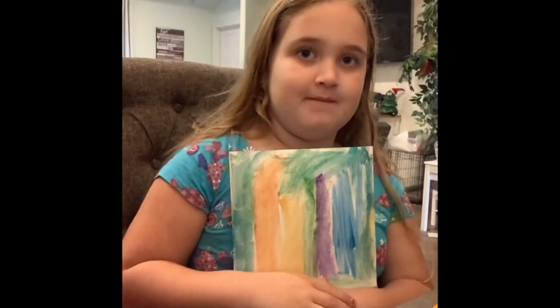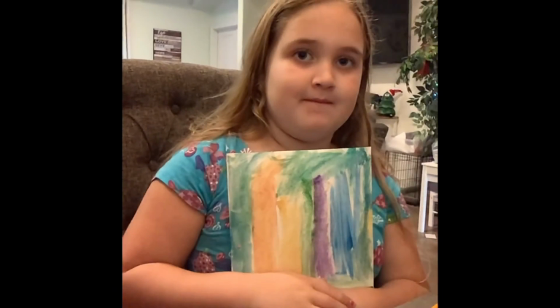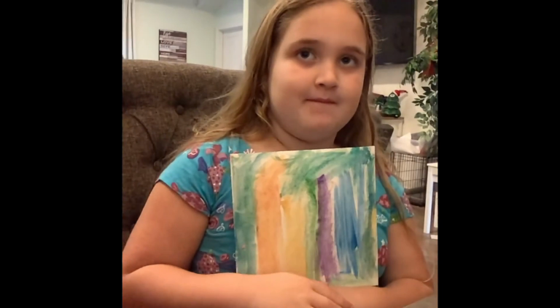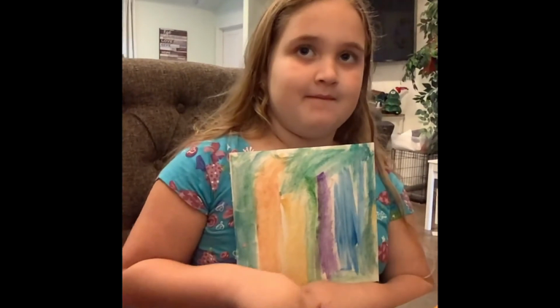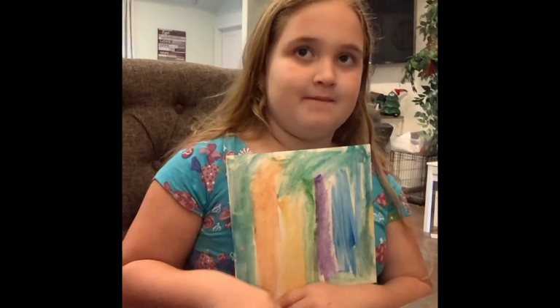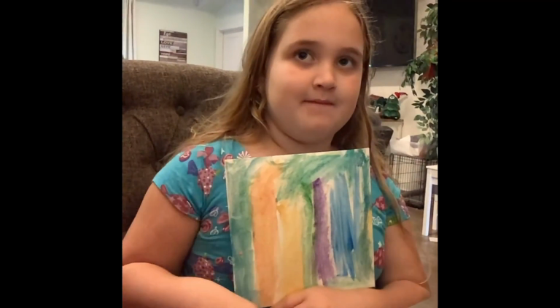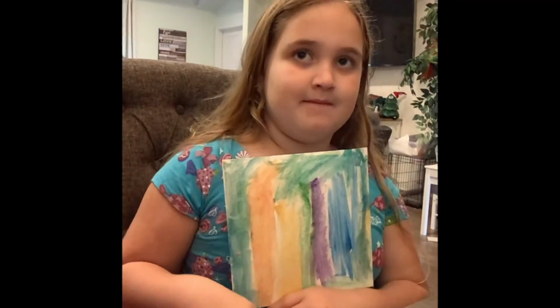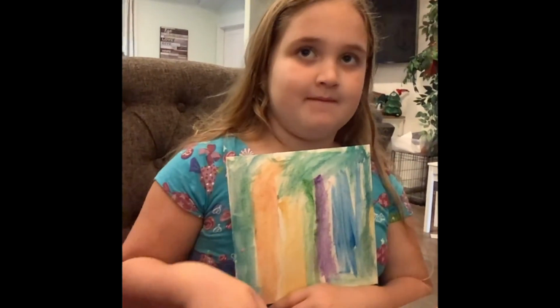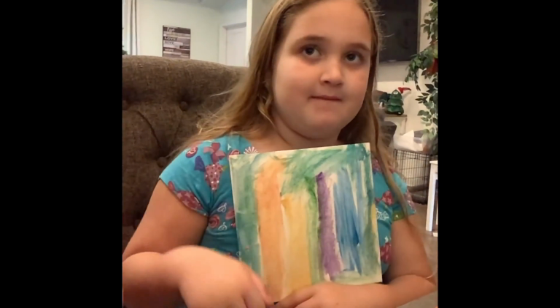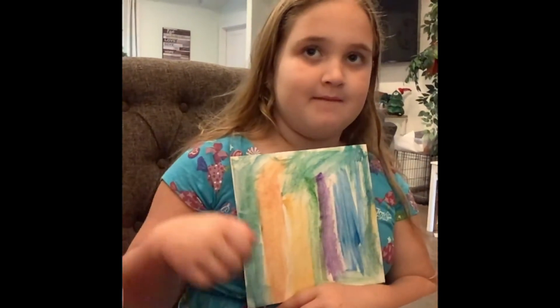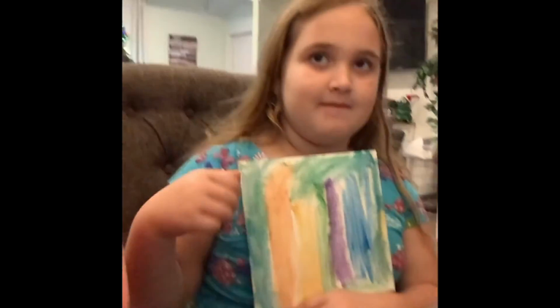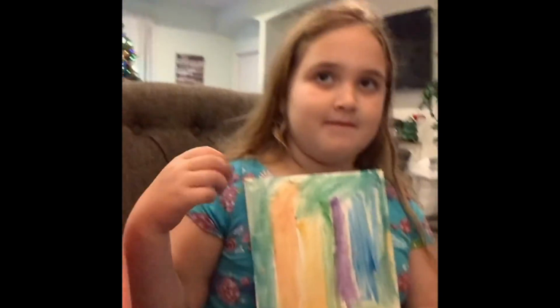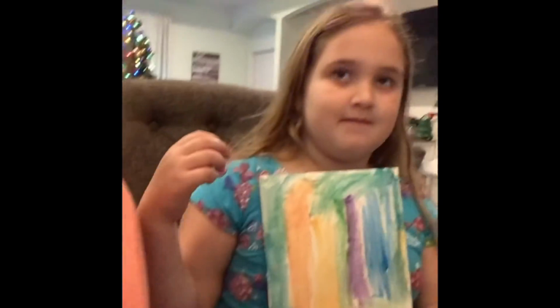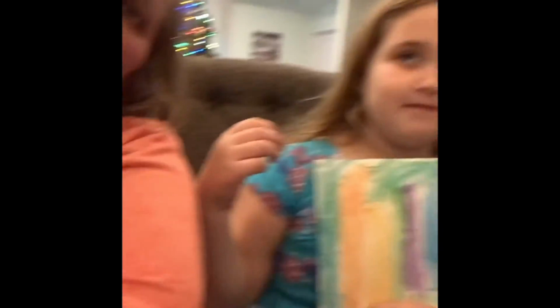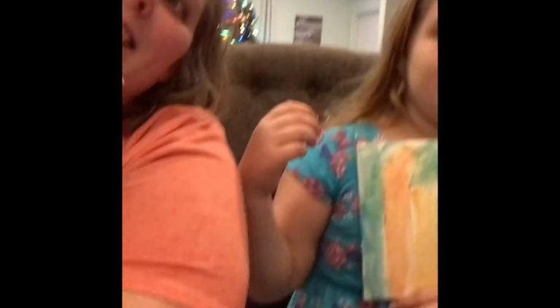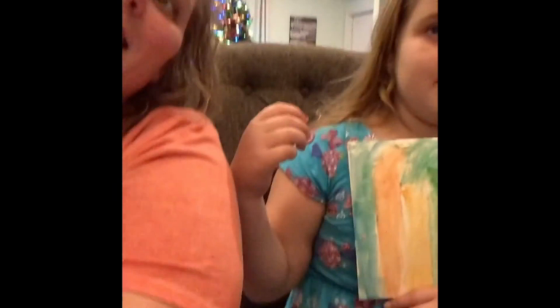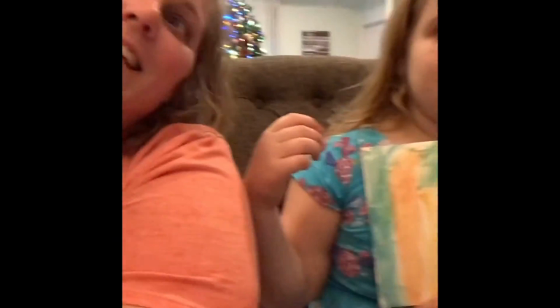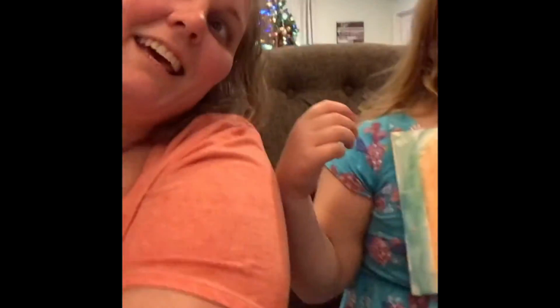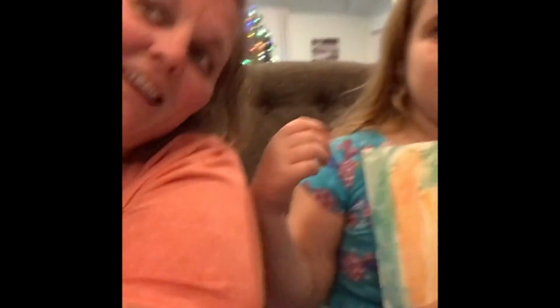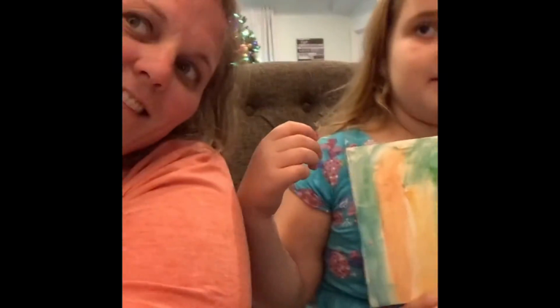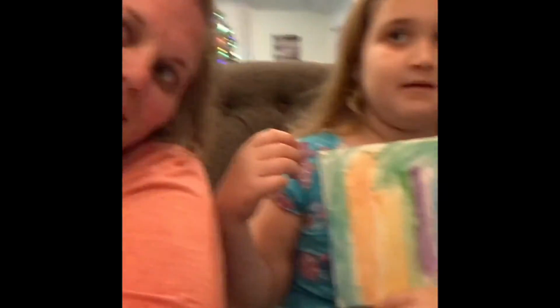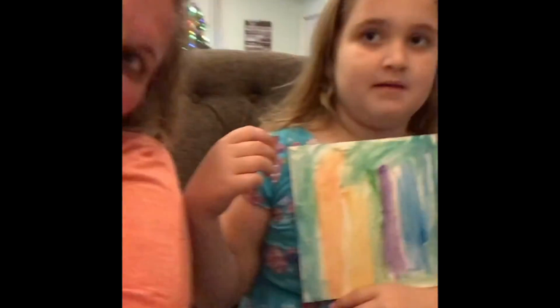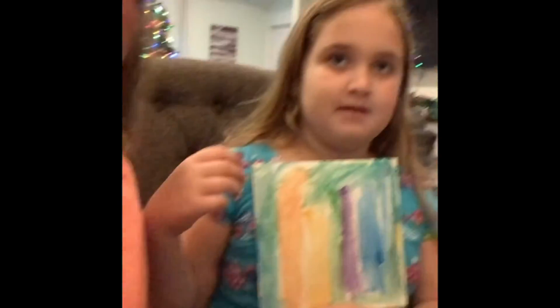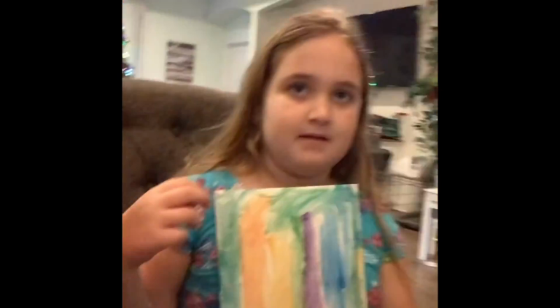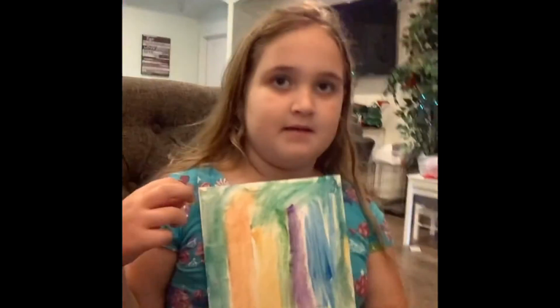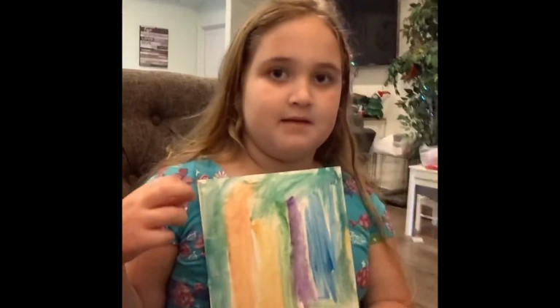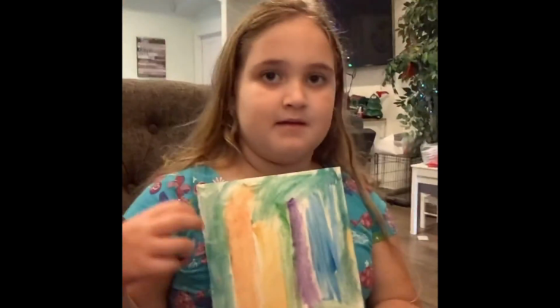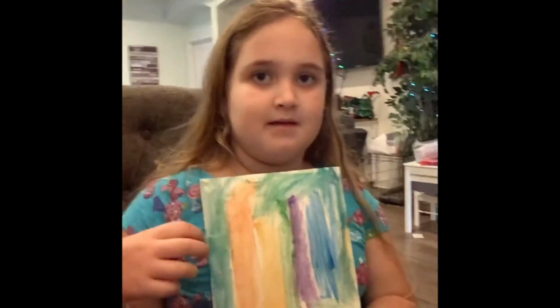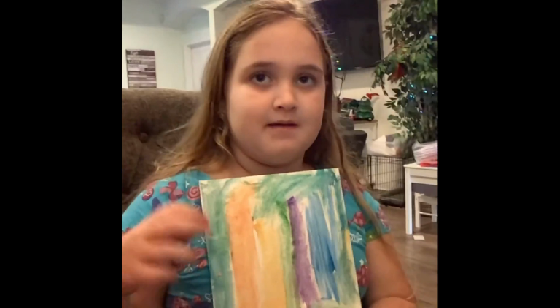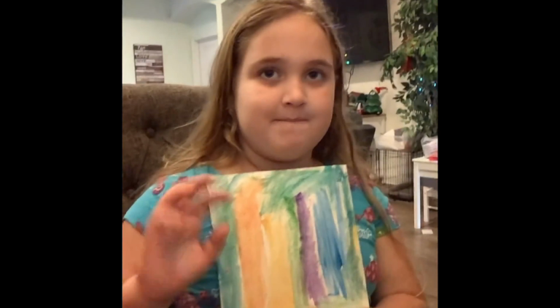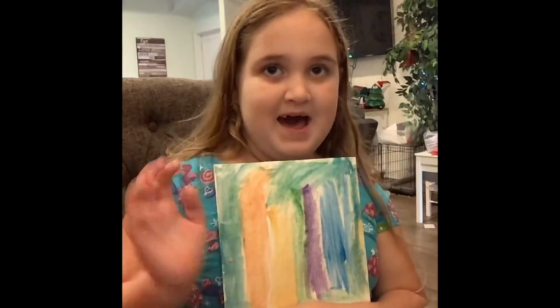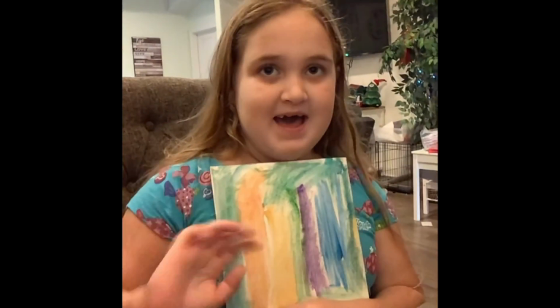Thanks for coming on my channel and being my second guest. Tell everybody bye. Bye bye.